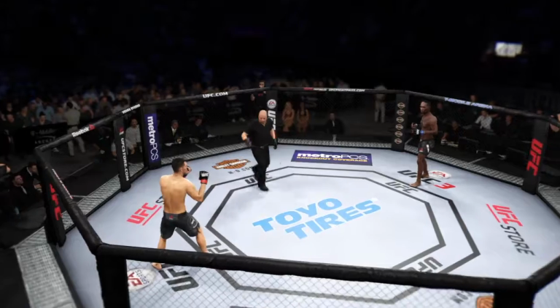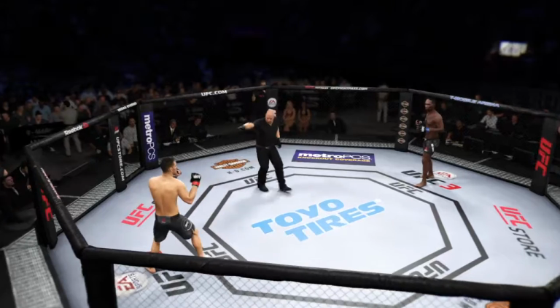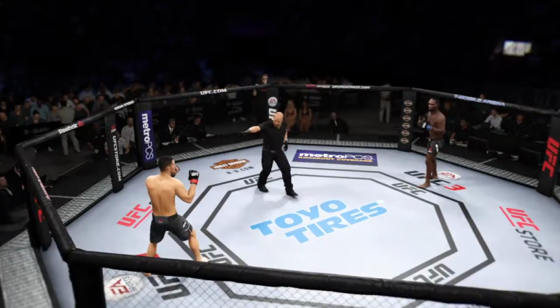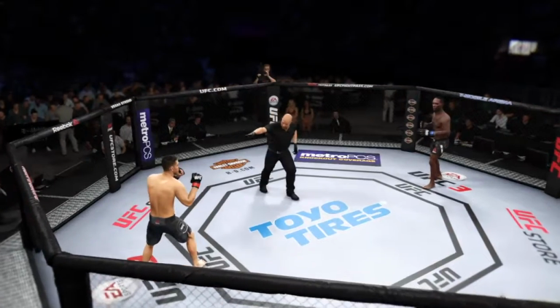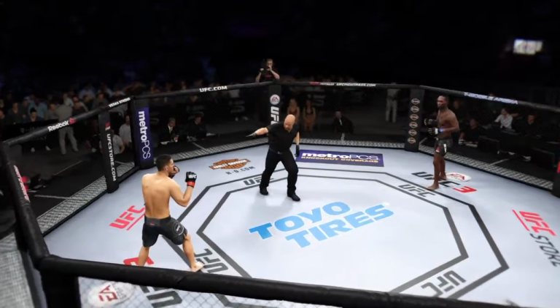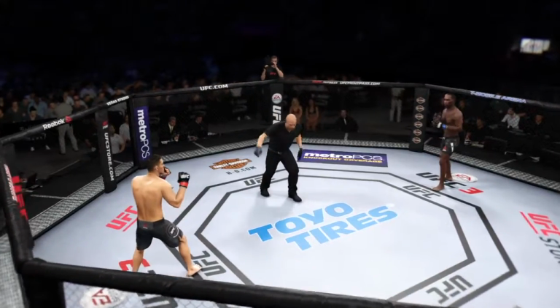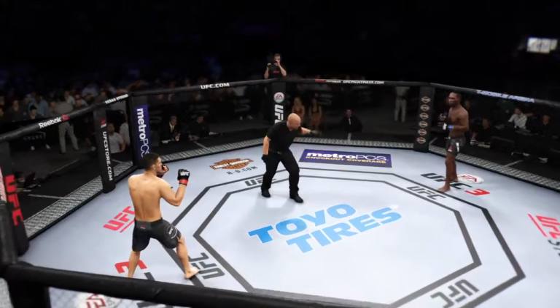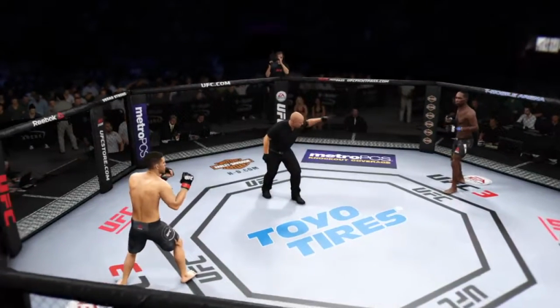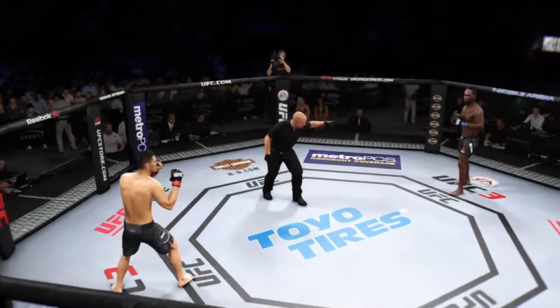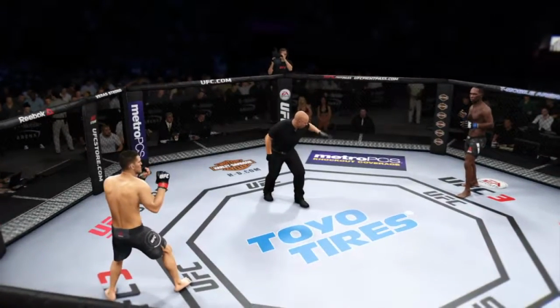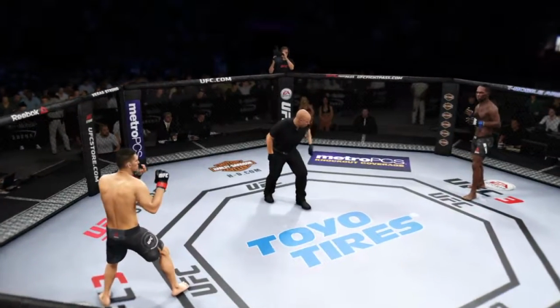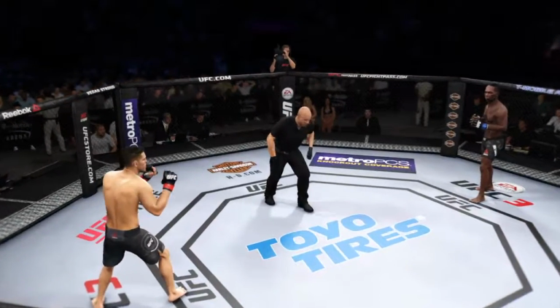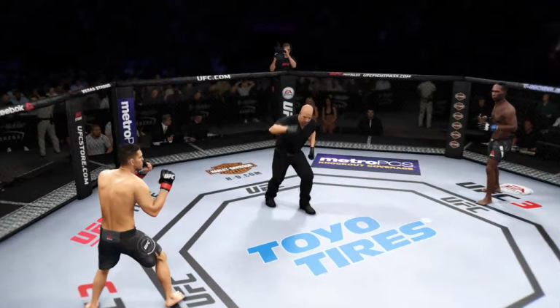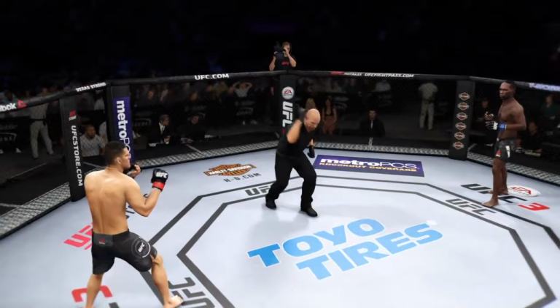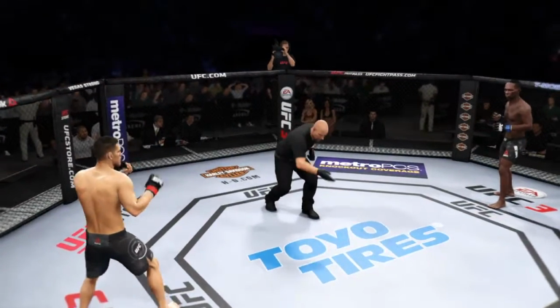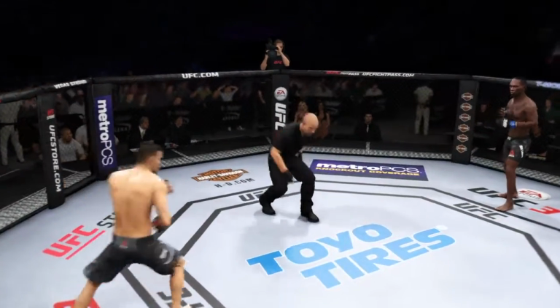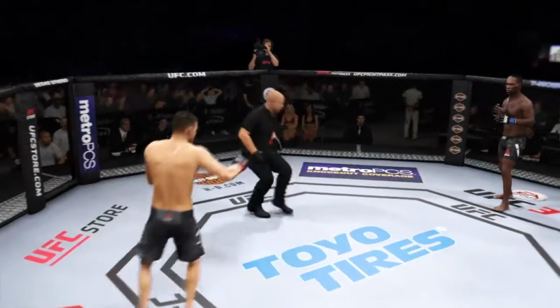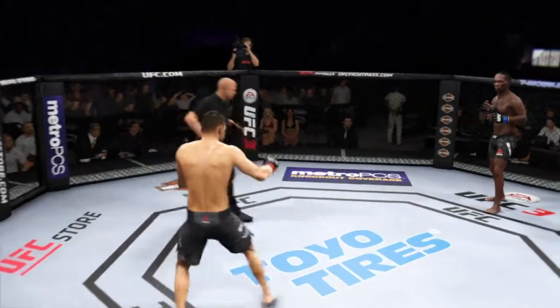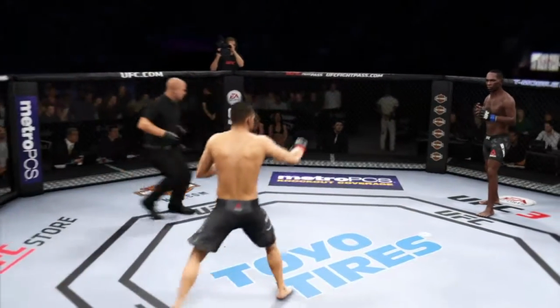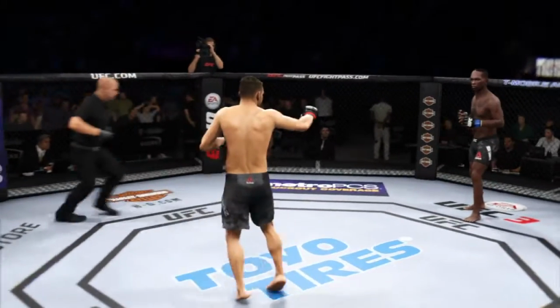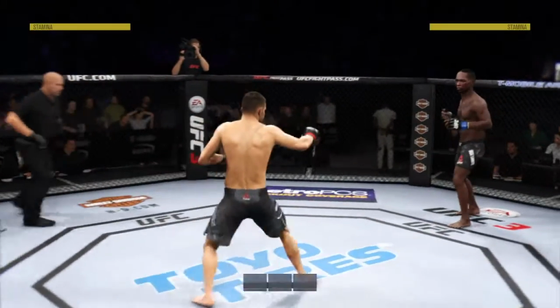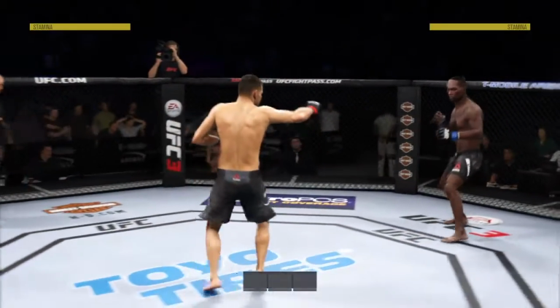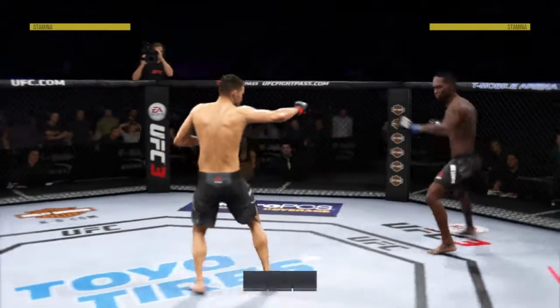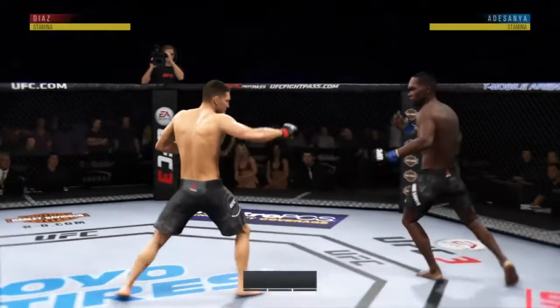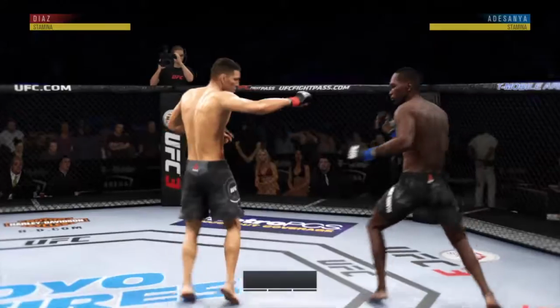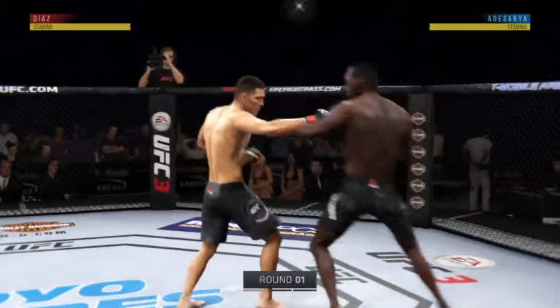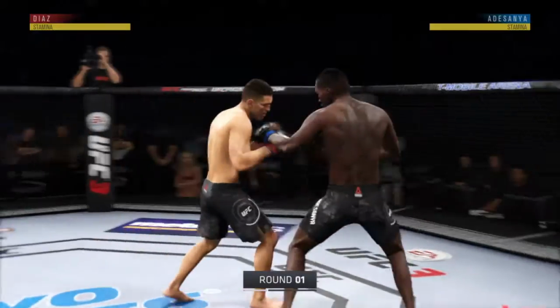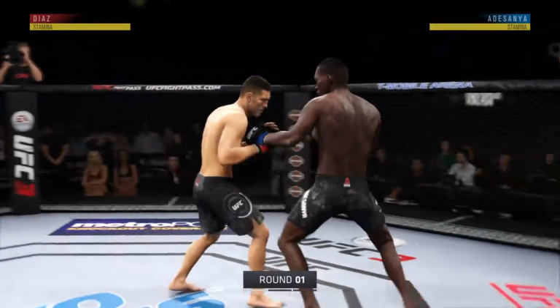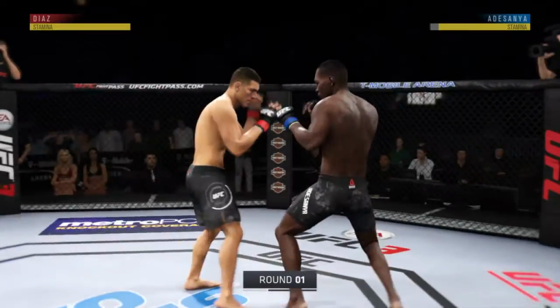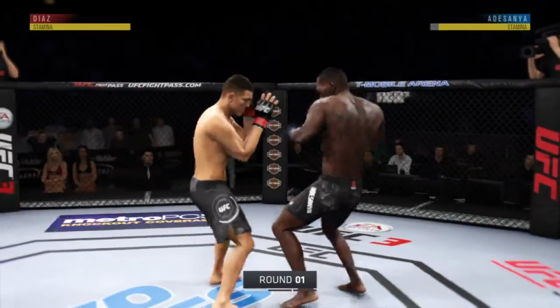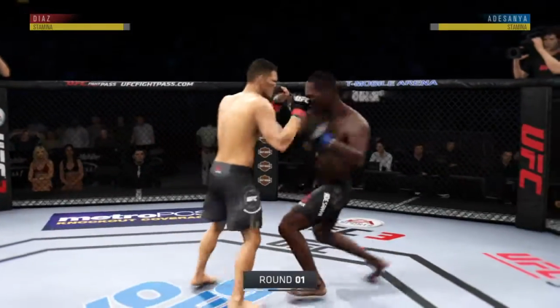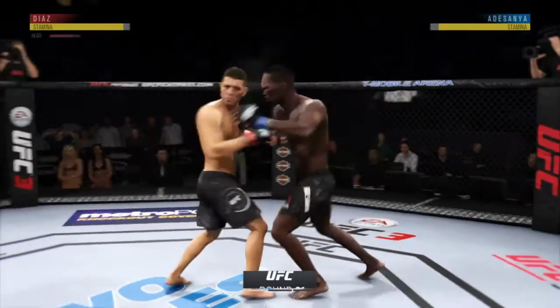You ready? Let's go. All right, ready to go with live action here from the T-Mobile Arena in Las Vegas.